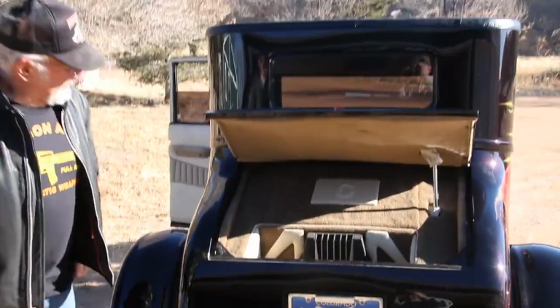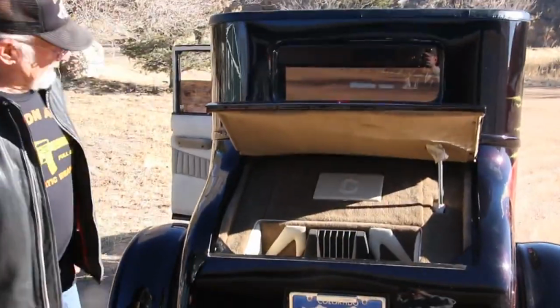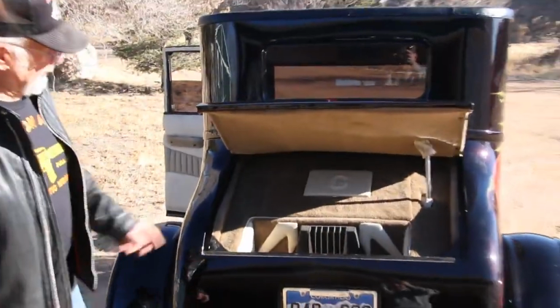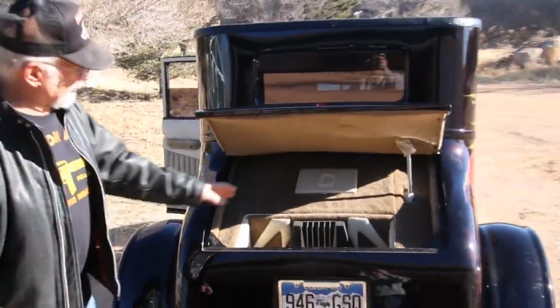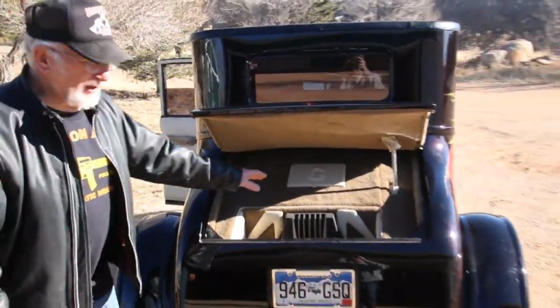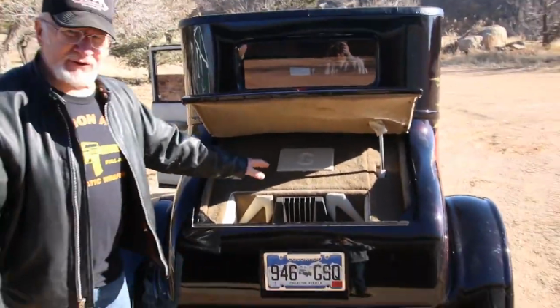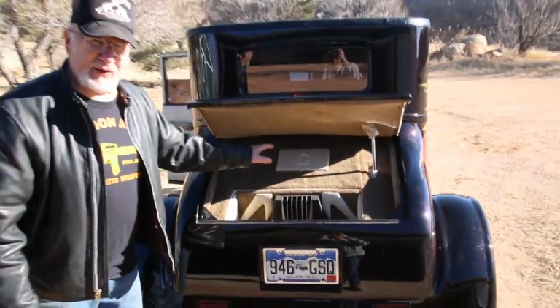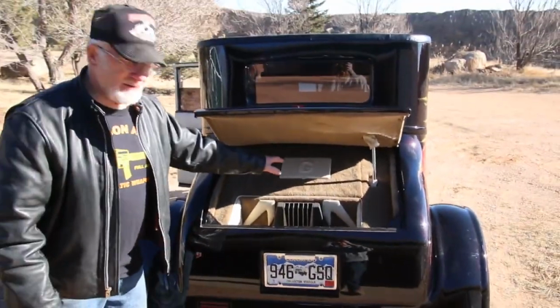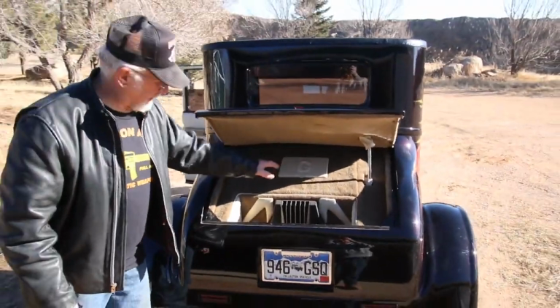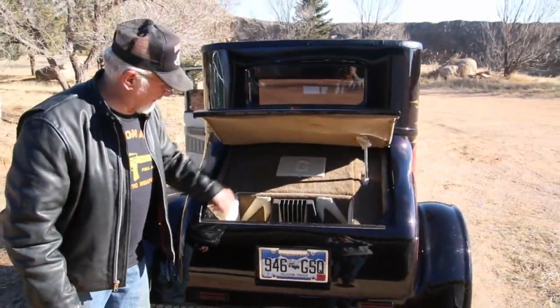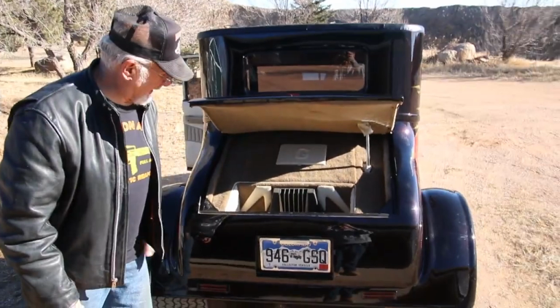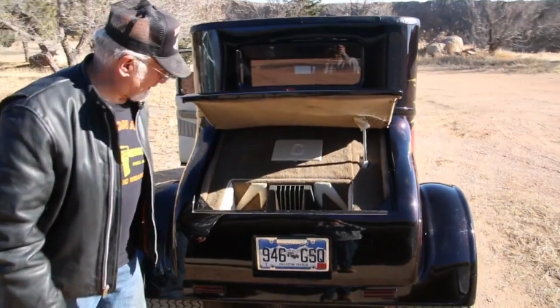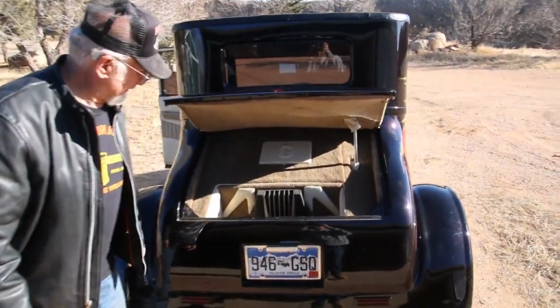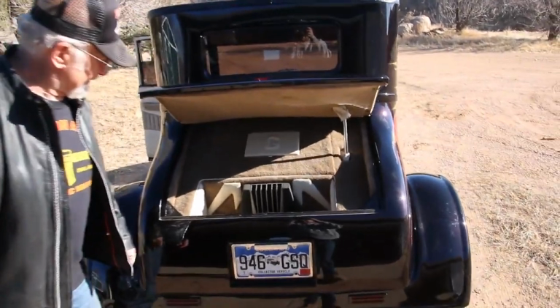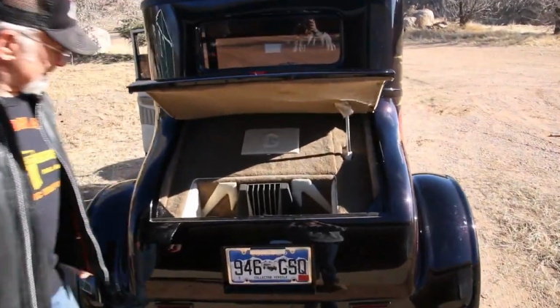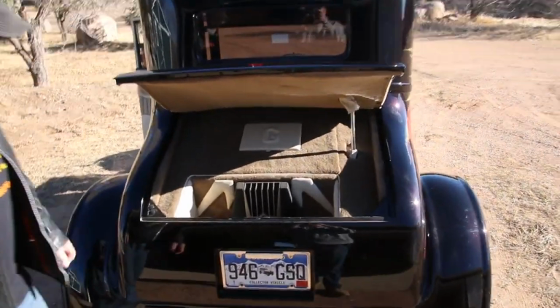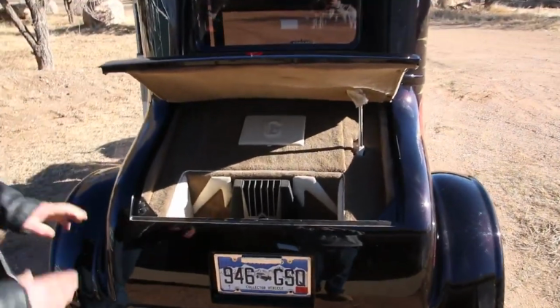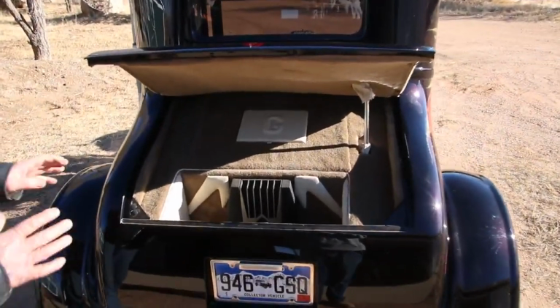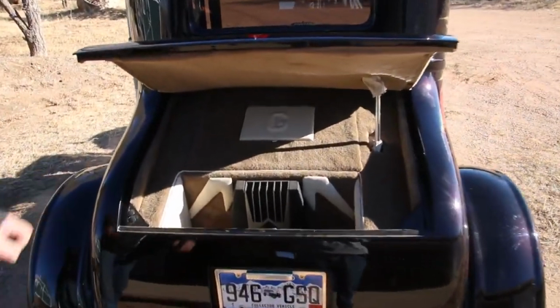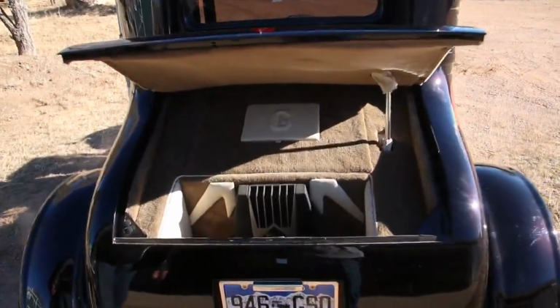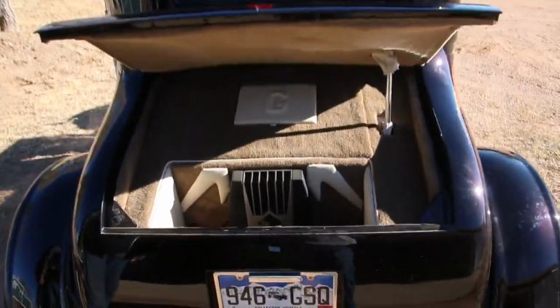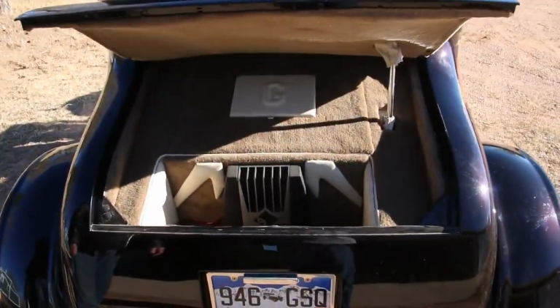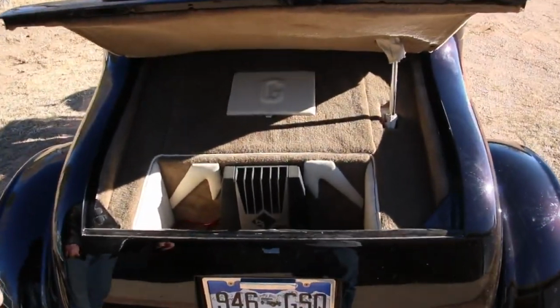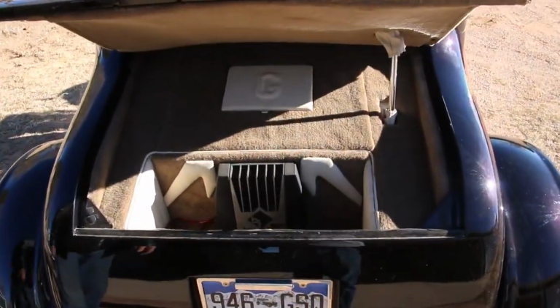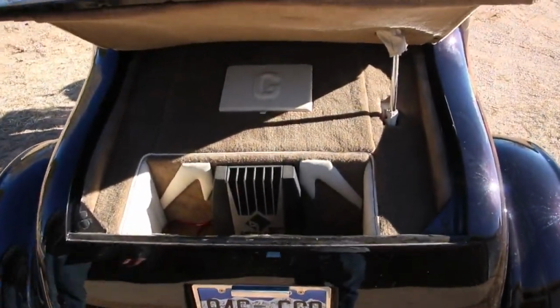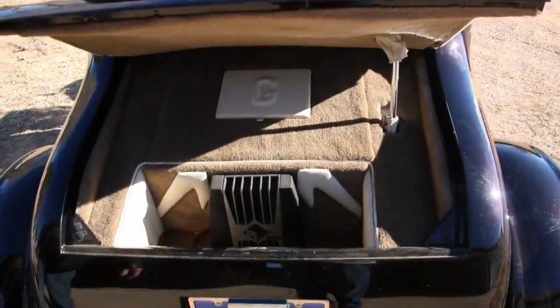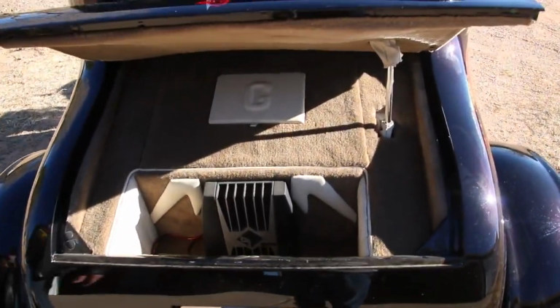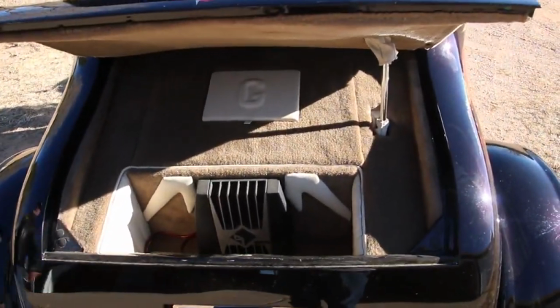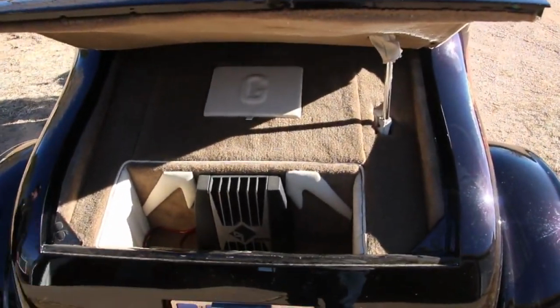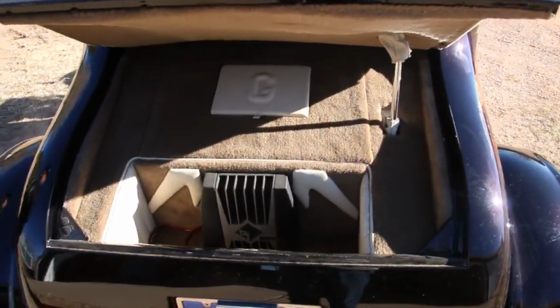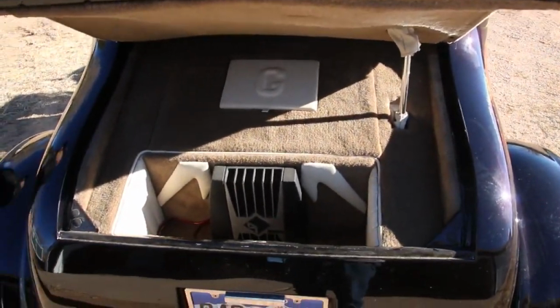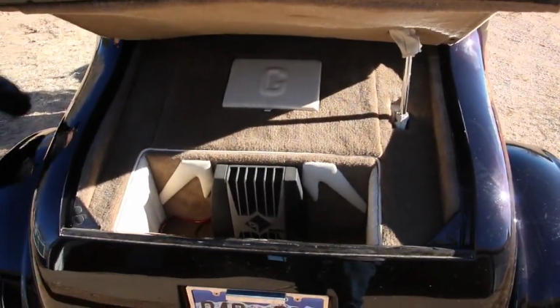Electric truck. The fuel cell is right in here for the gas. It's got a beautiful sound system.